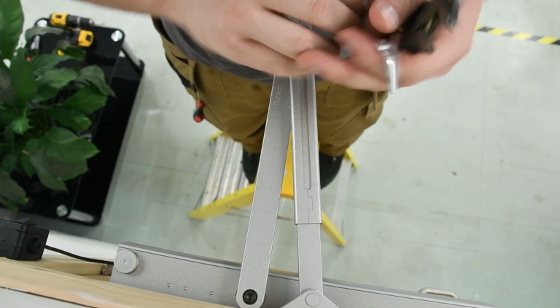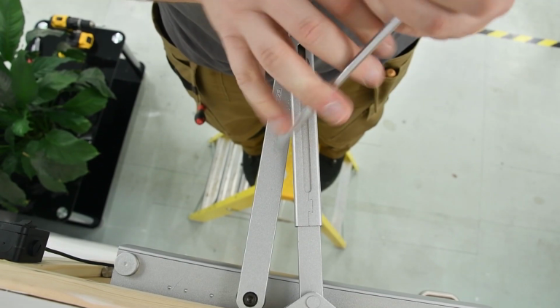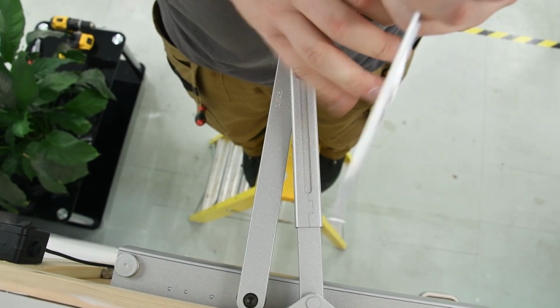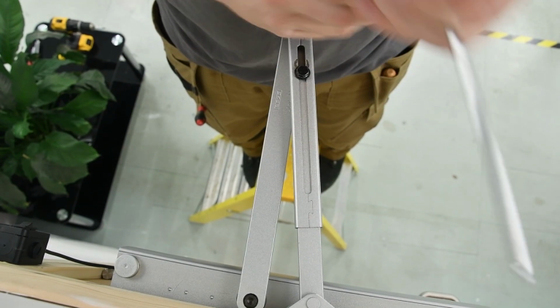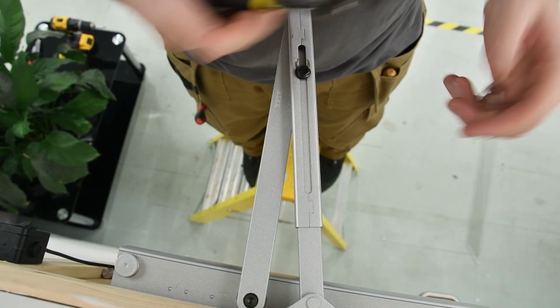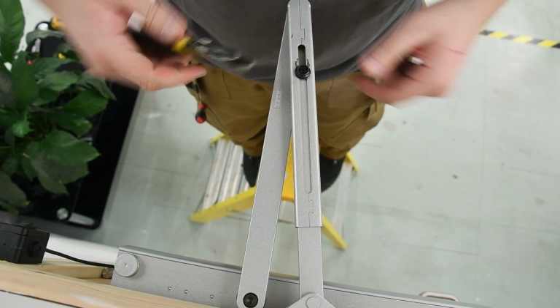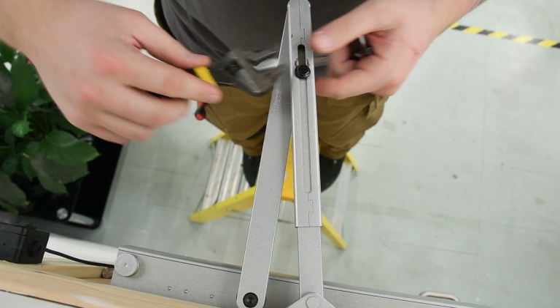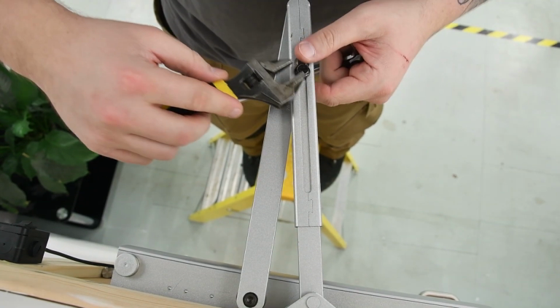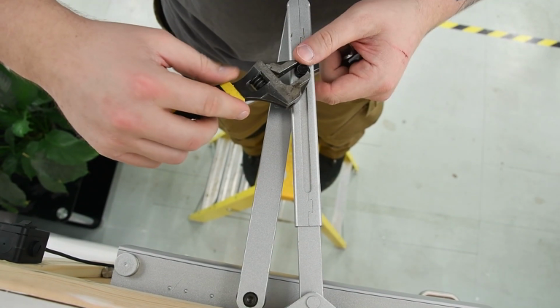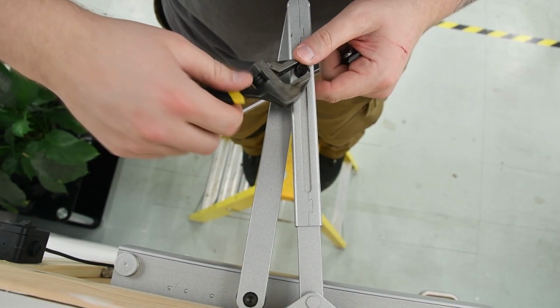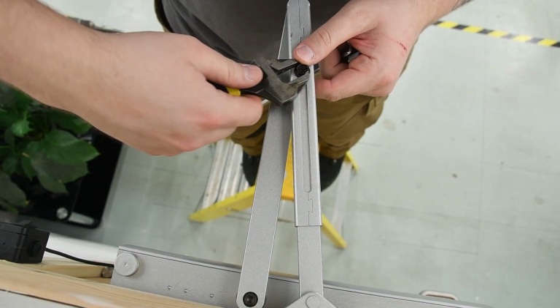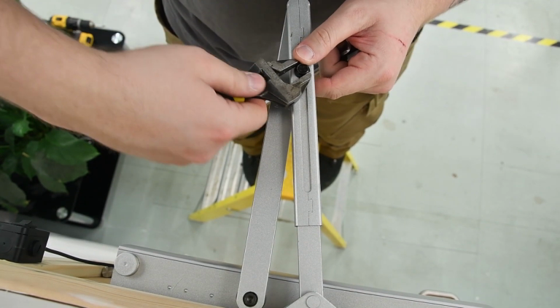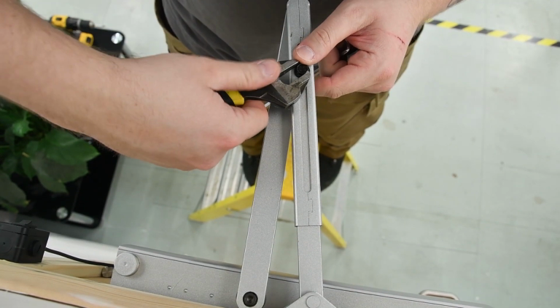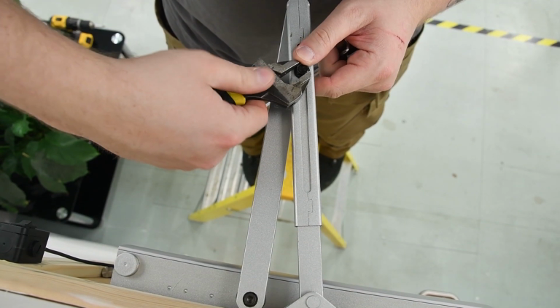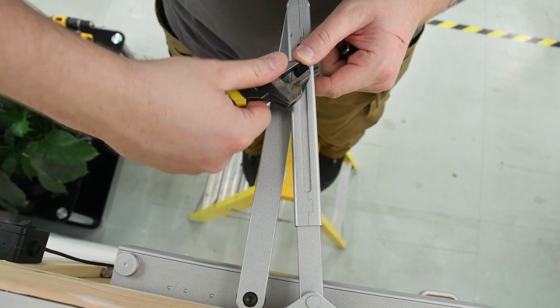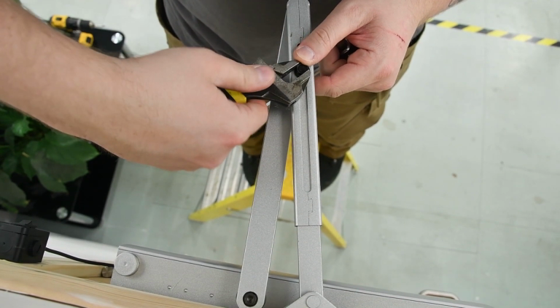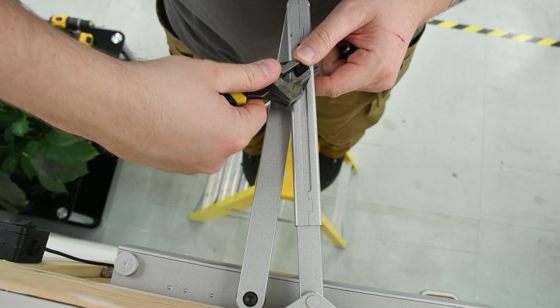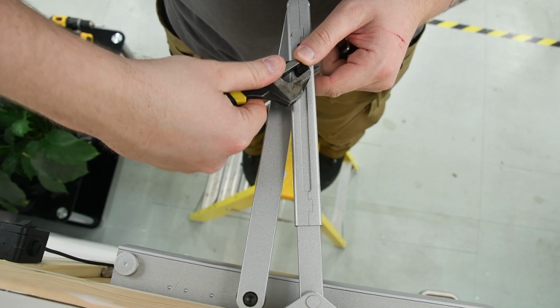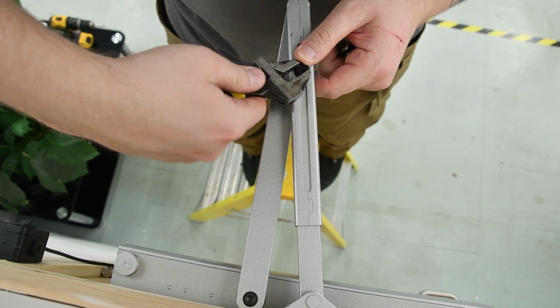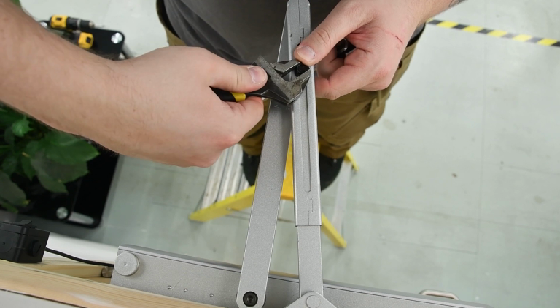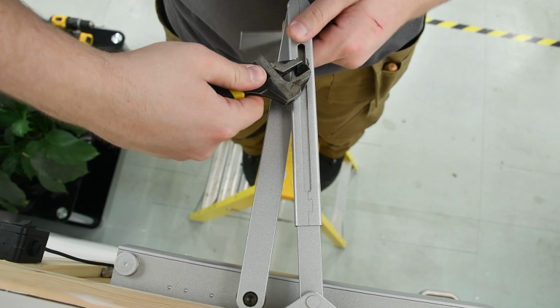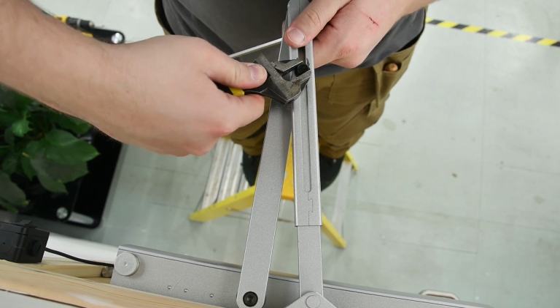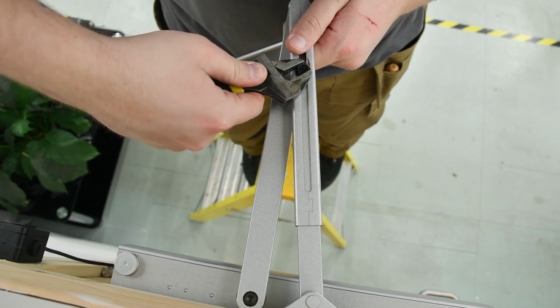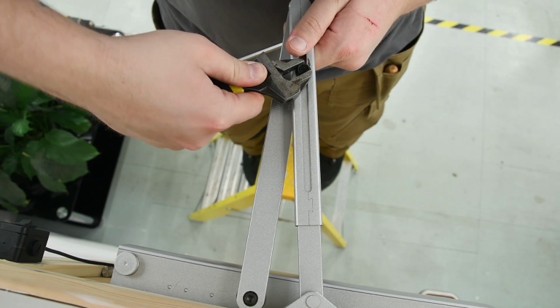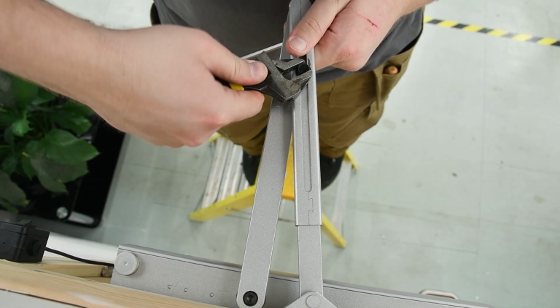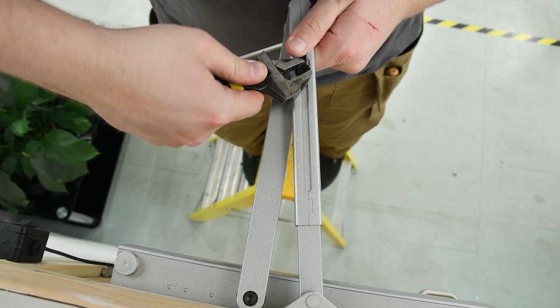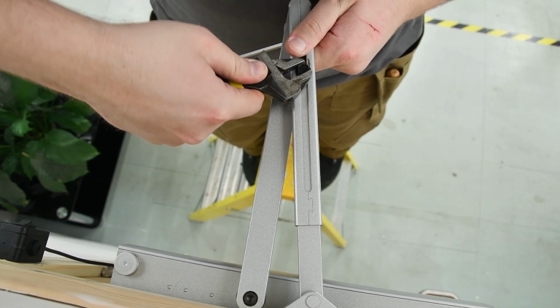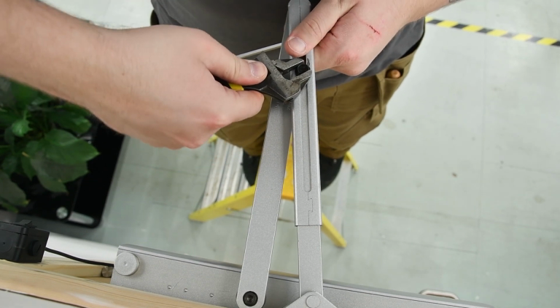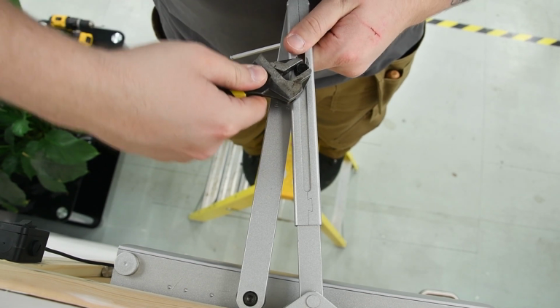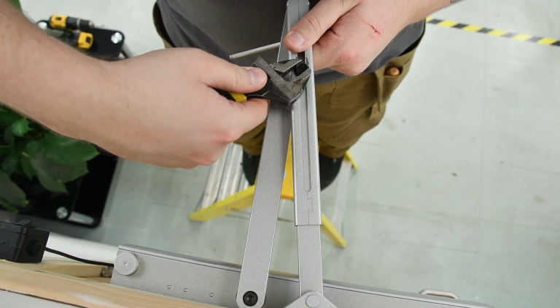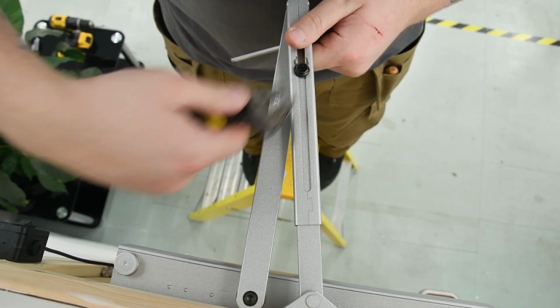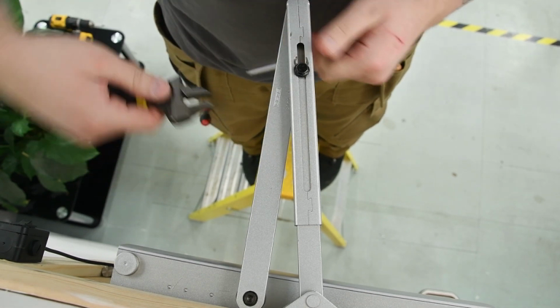Ensure that regular maintenance checks are carried out on the door closer to ensure correct operation throughout its life cycle.